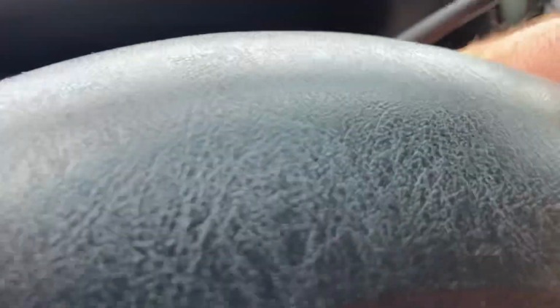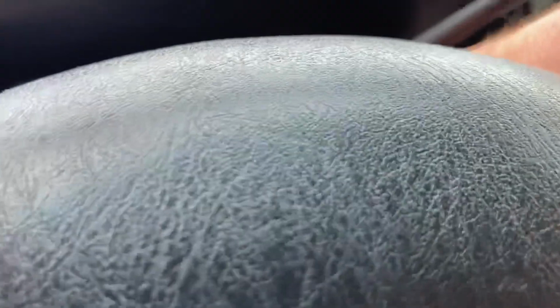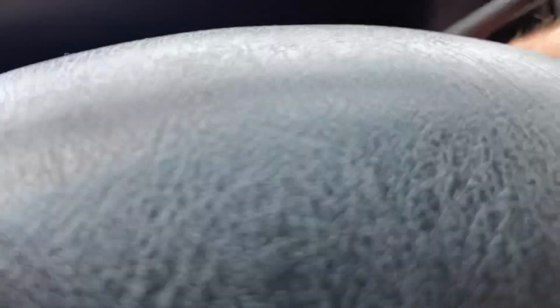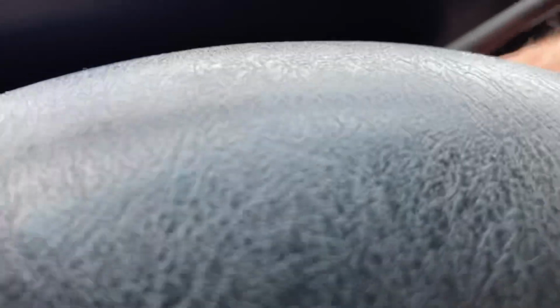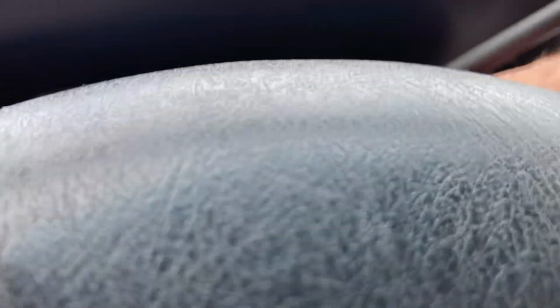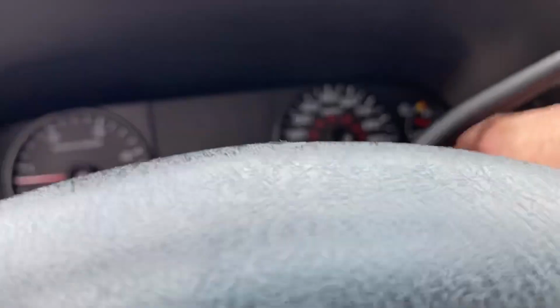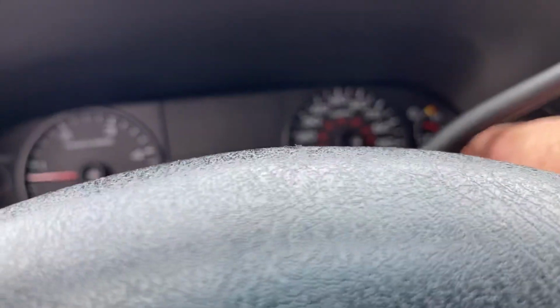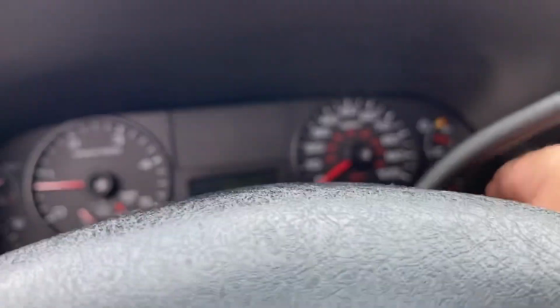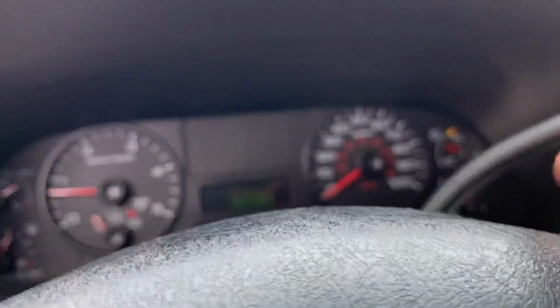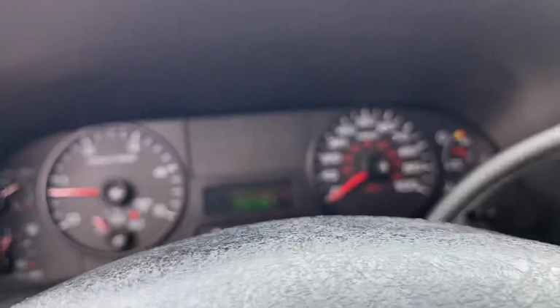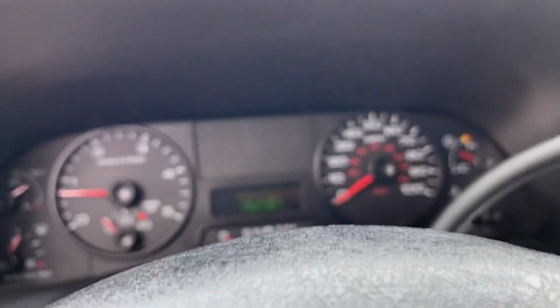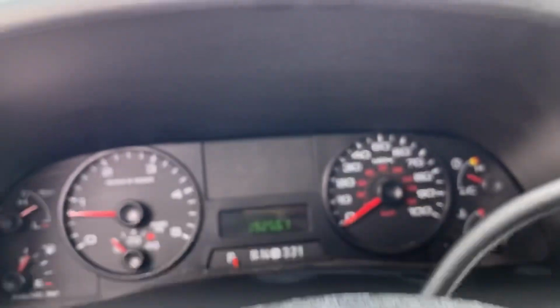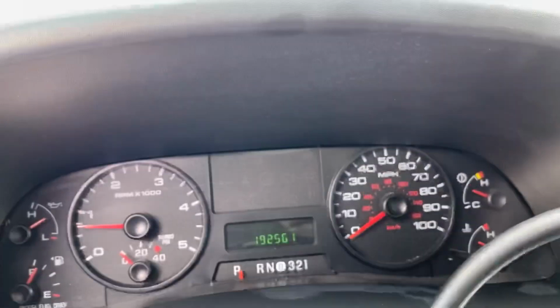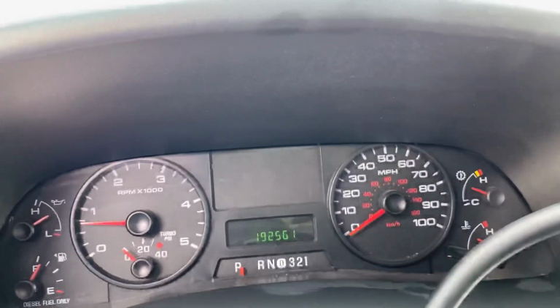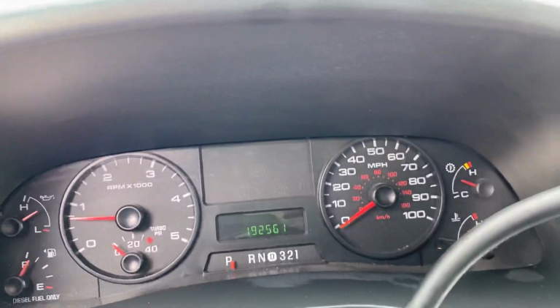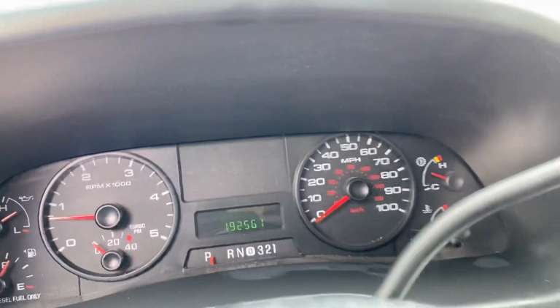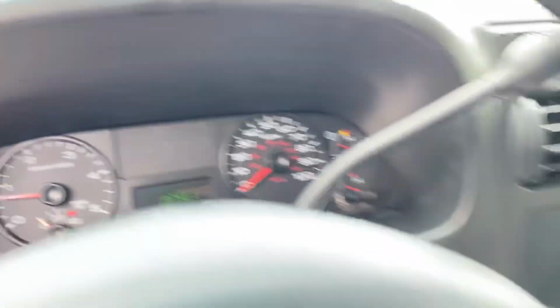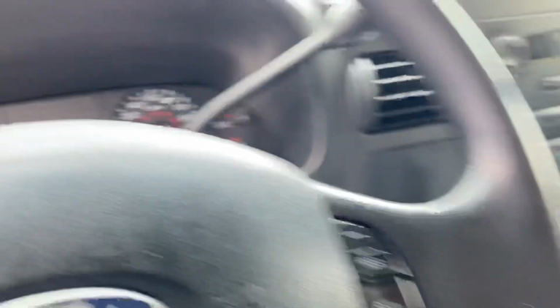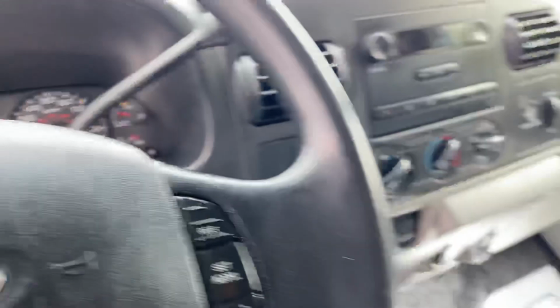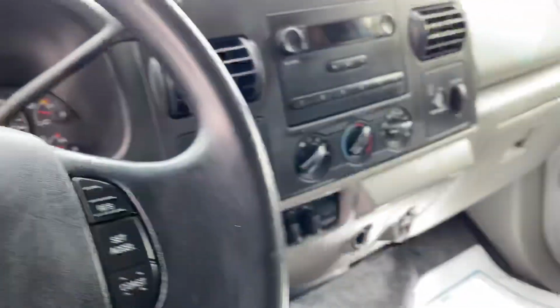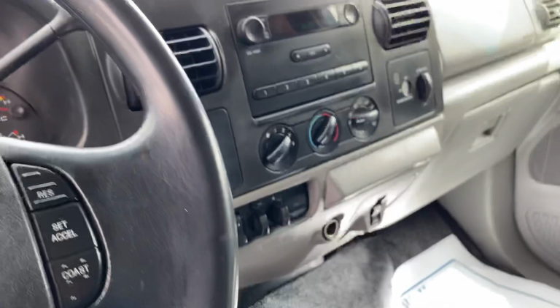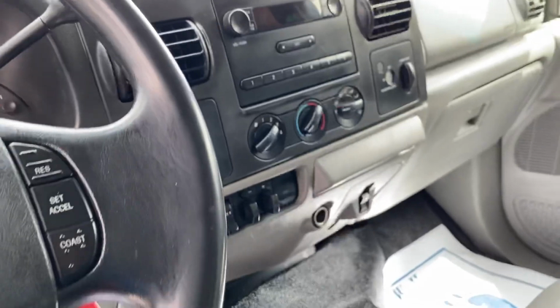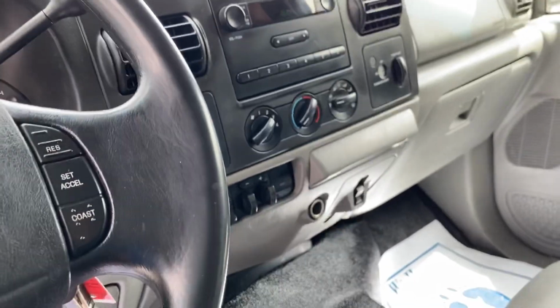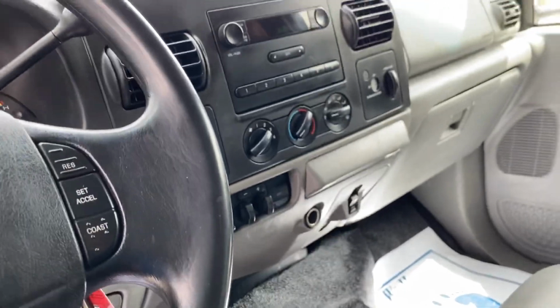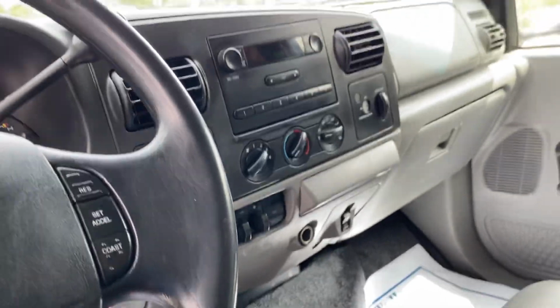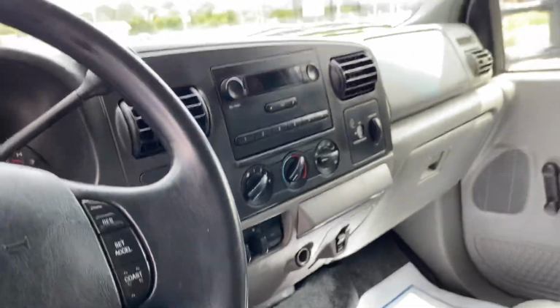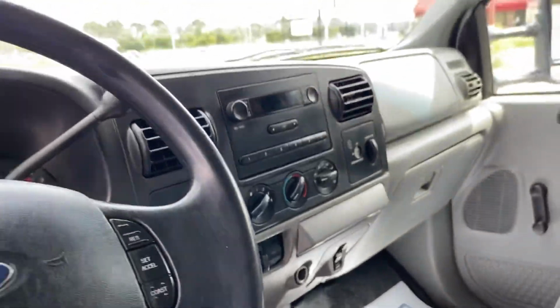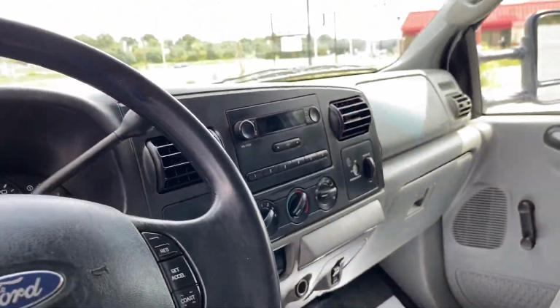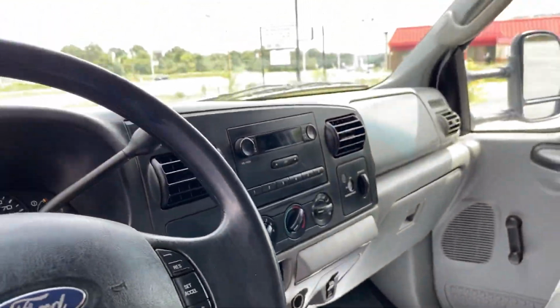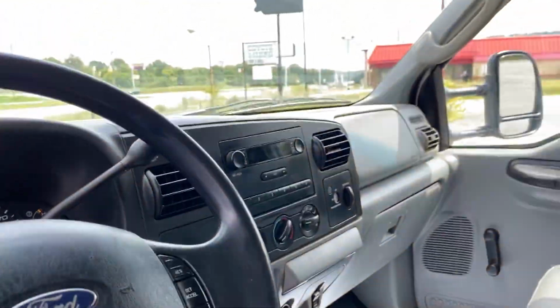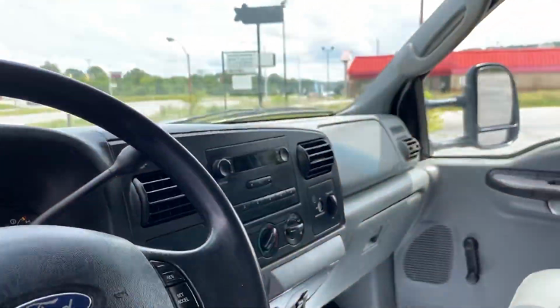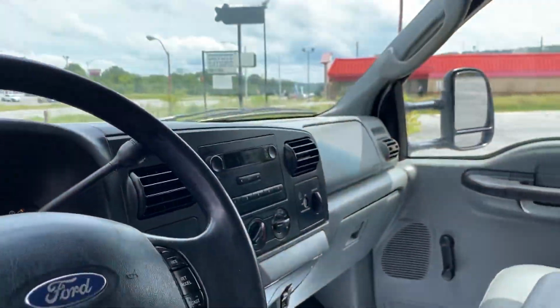192,561 on the miles. Truck's got dual fuel tanks.